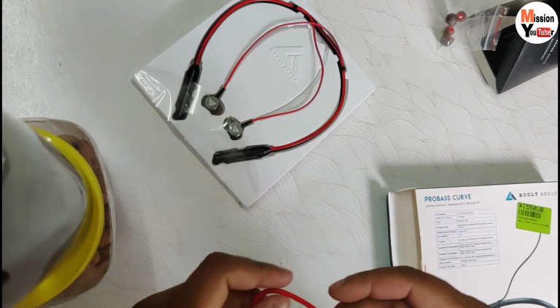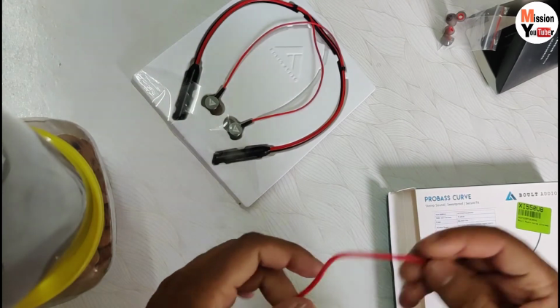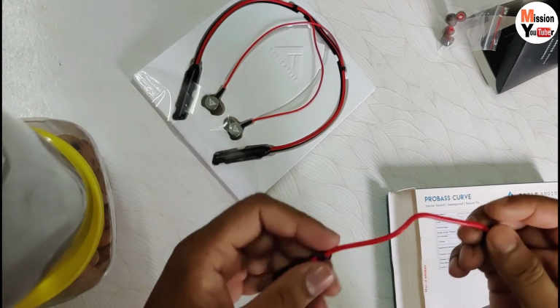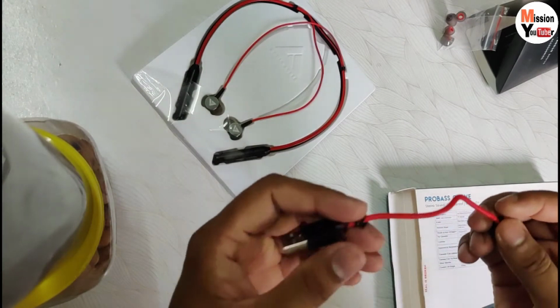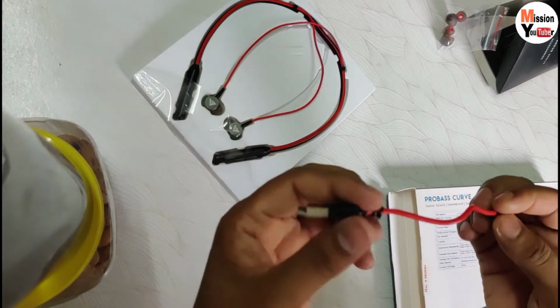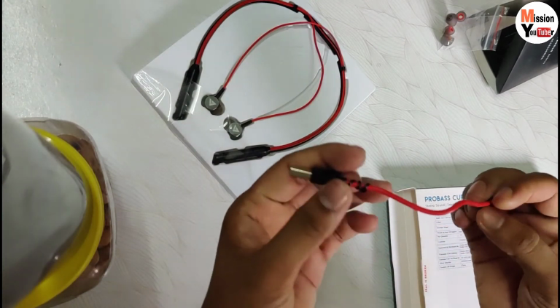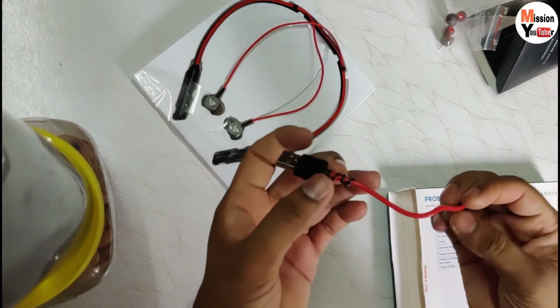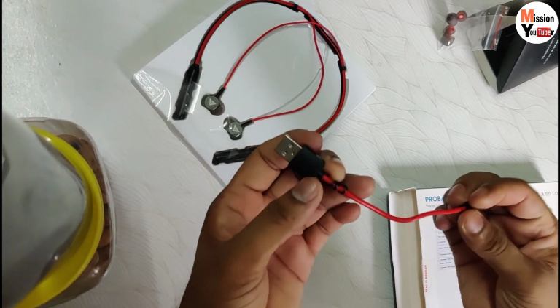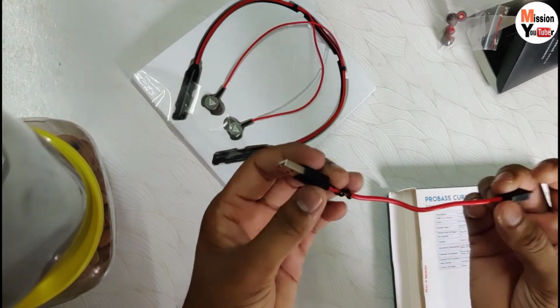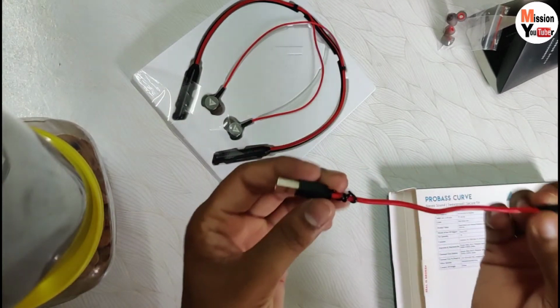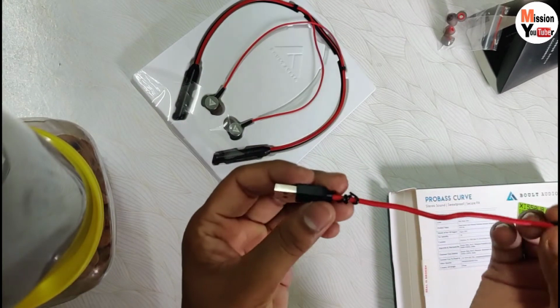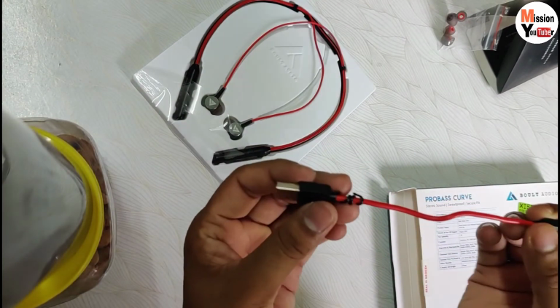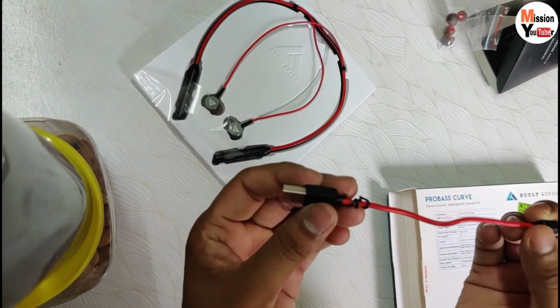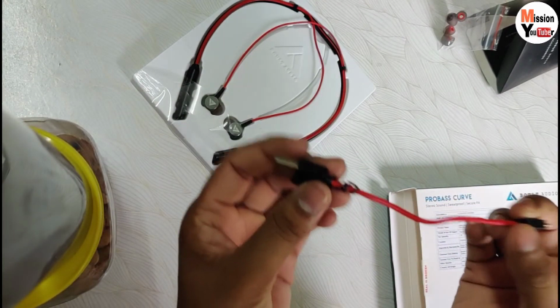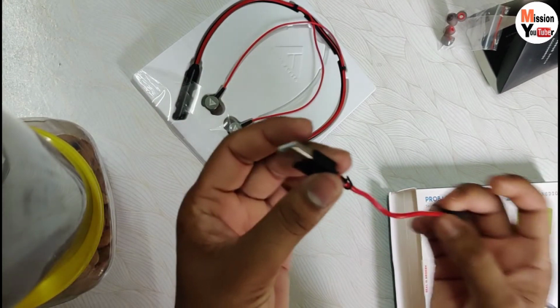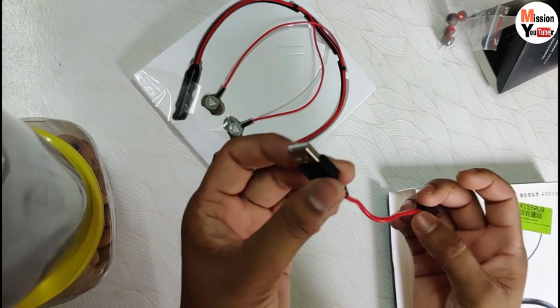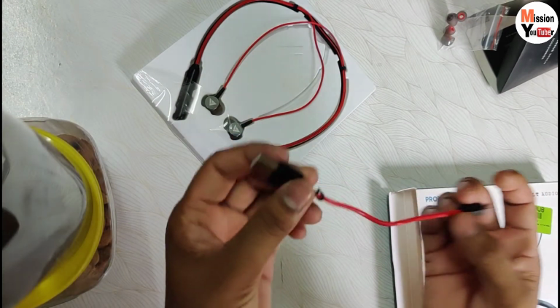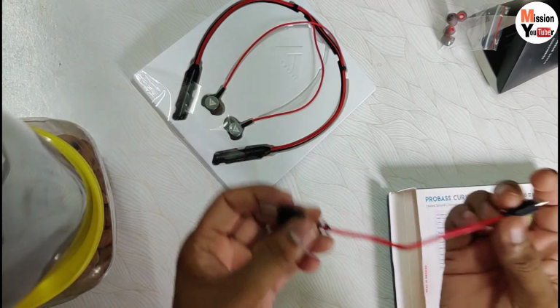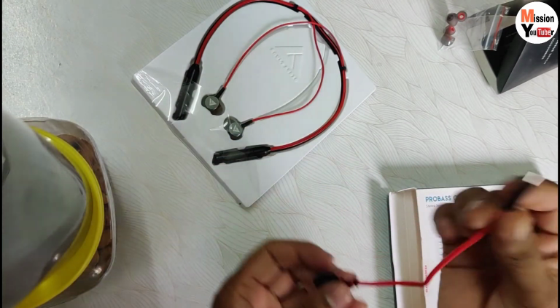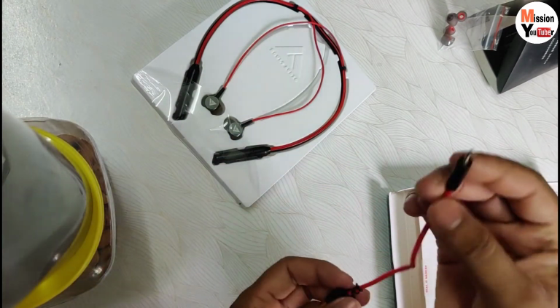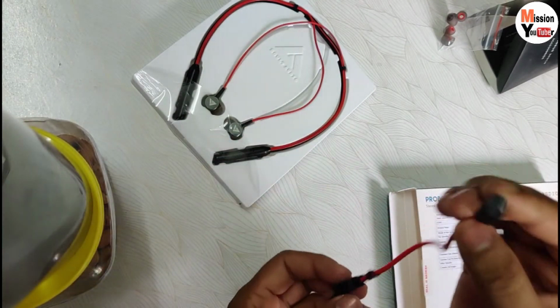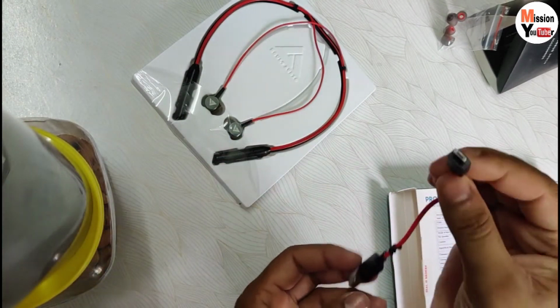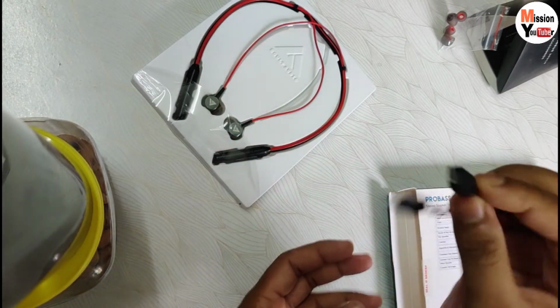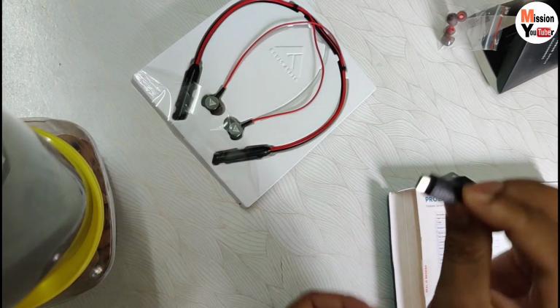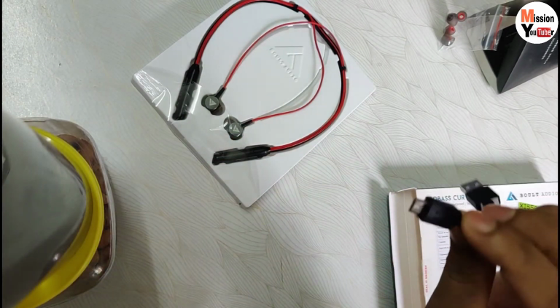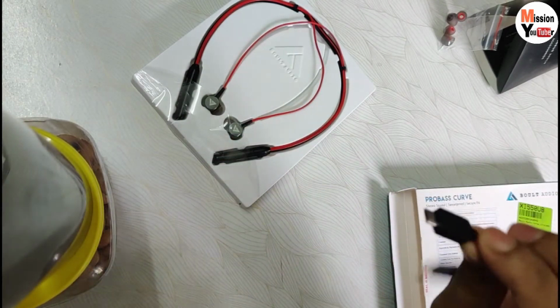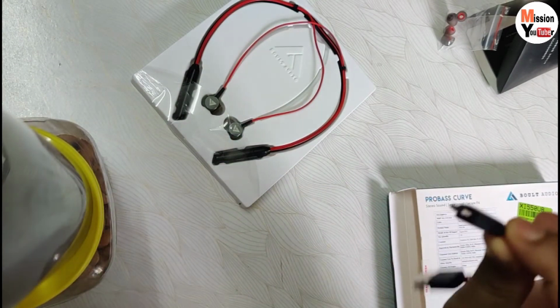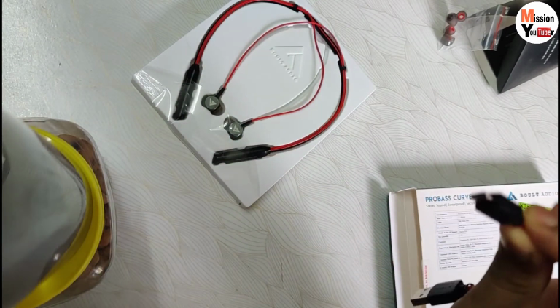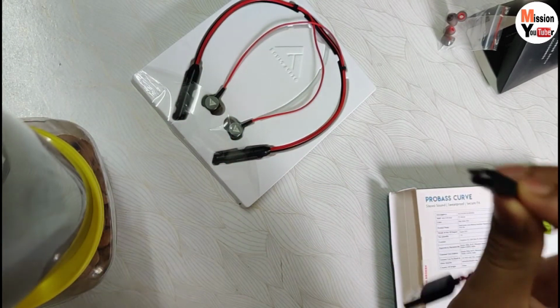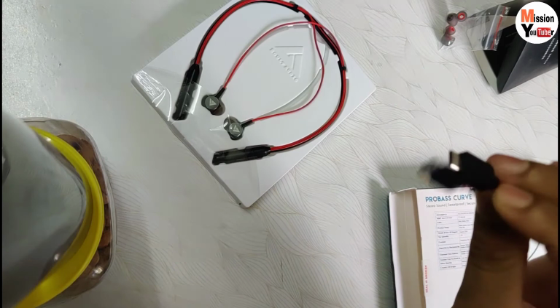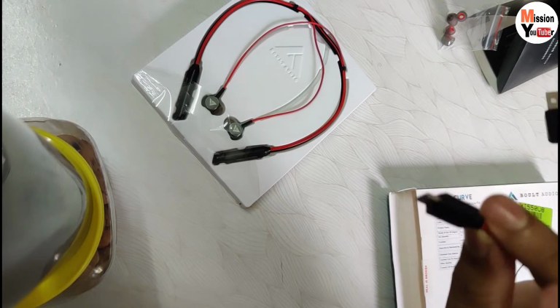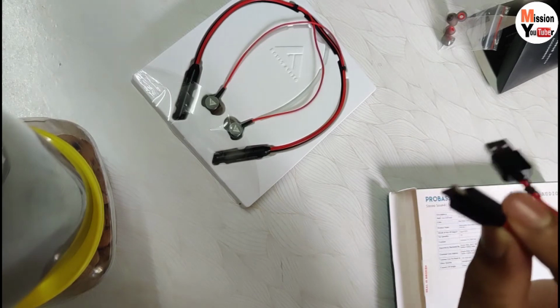You also get a charging cable, which is not Type-C - it is USB to micro-USB.